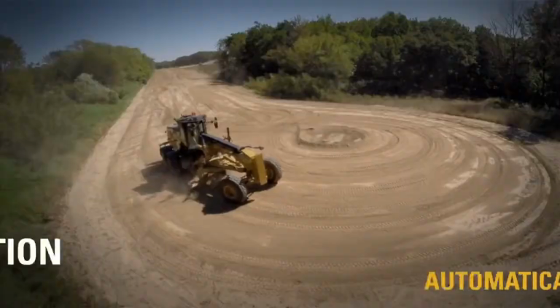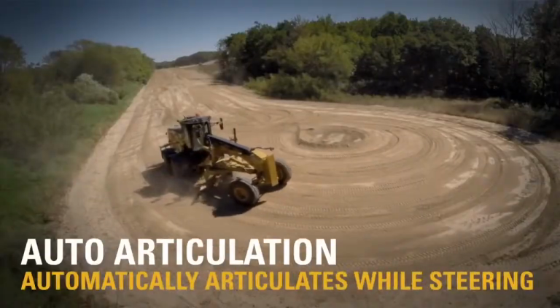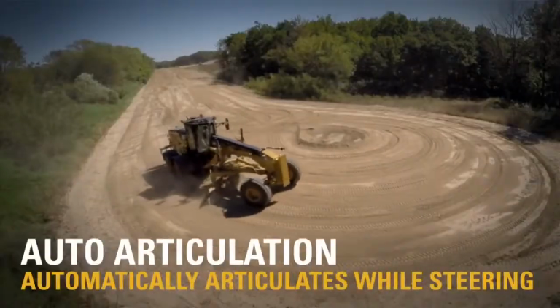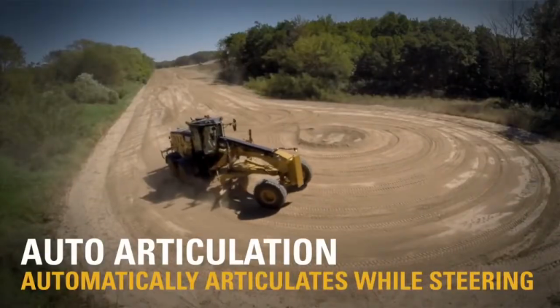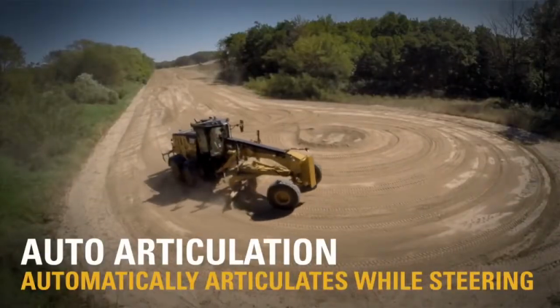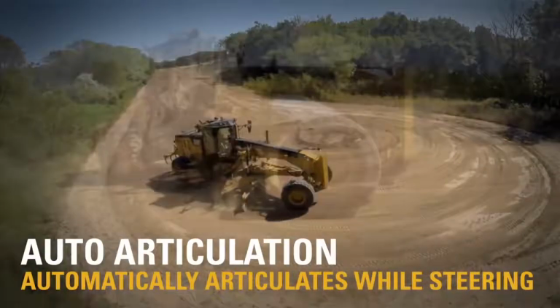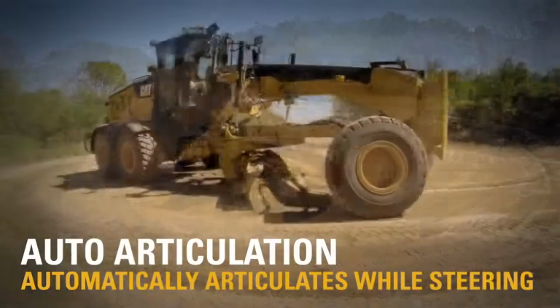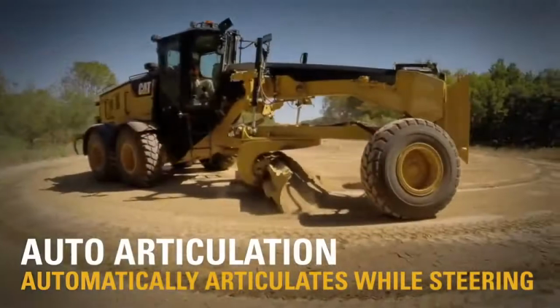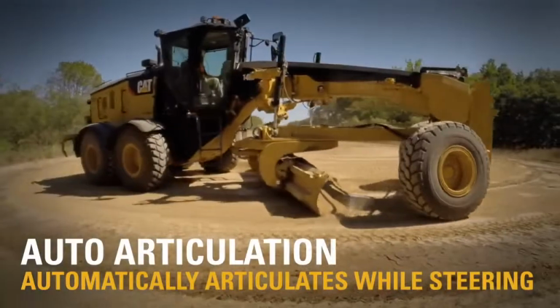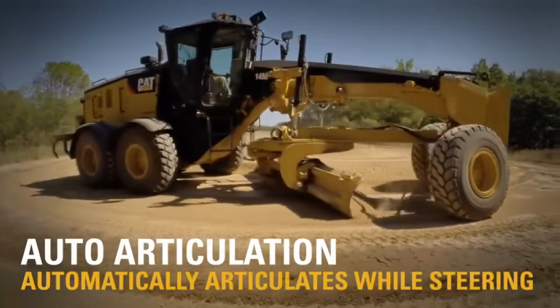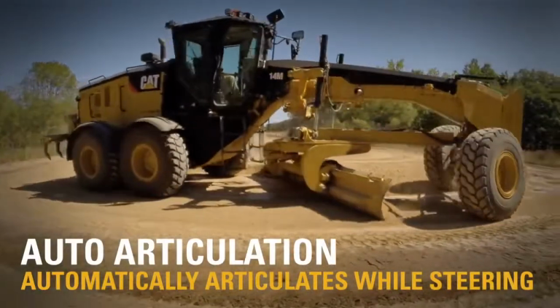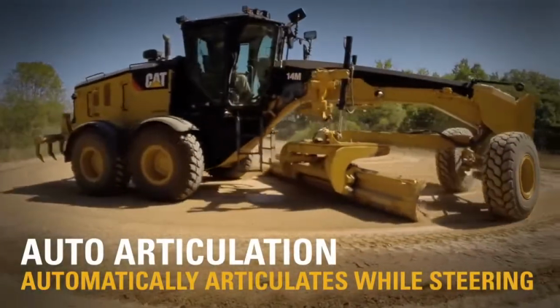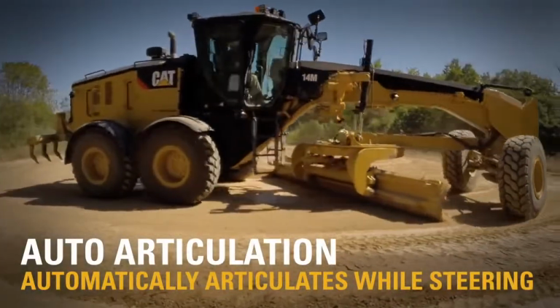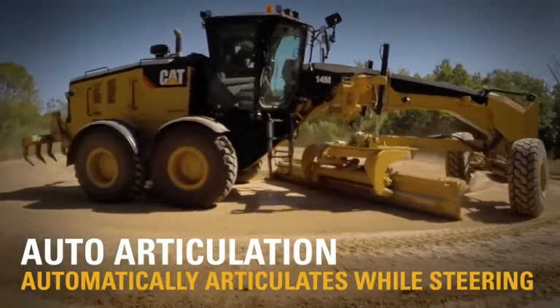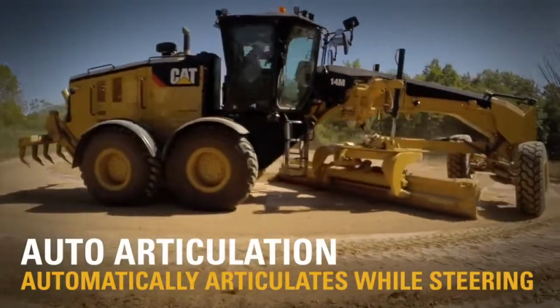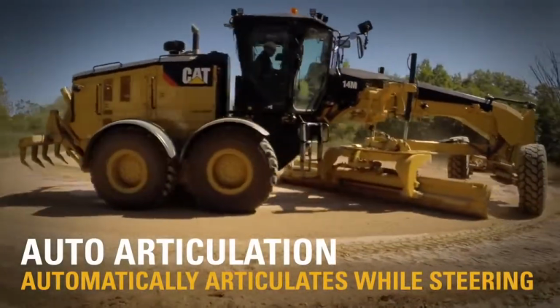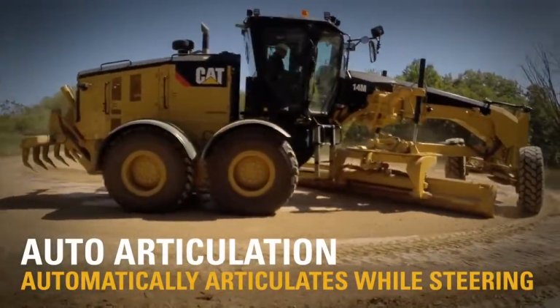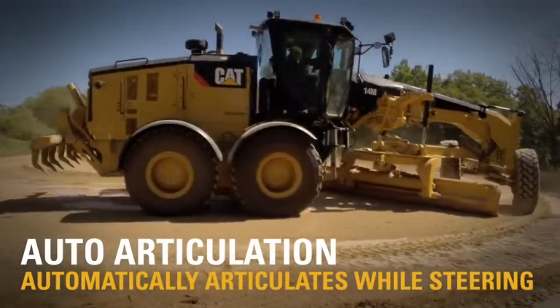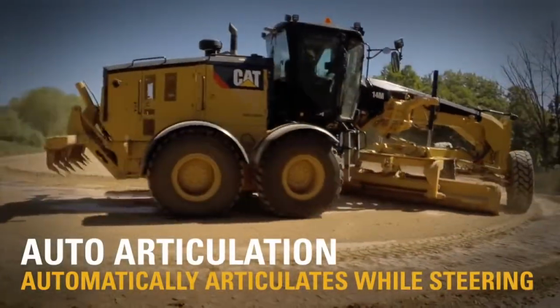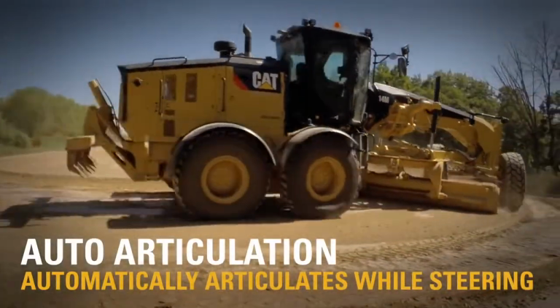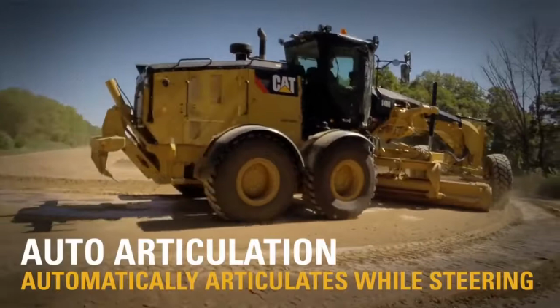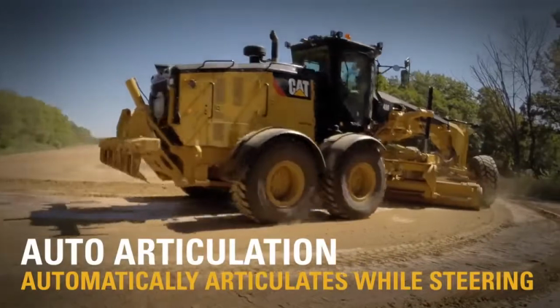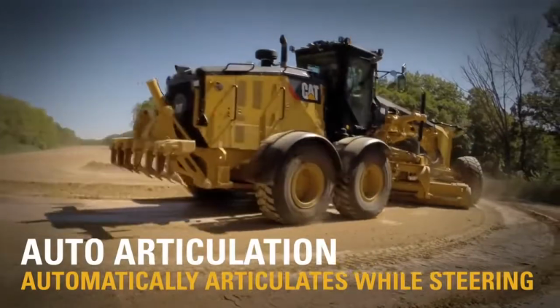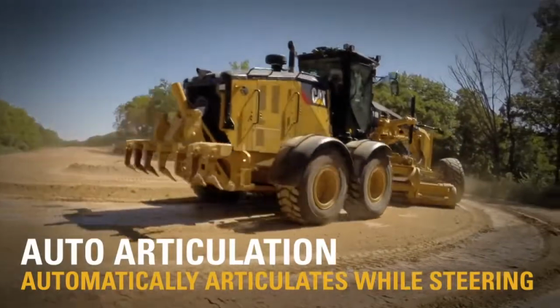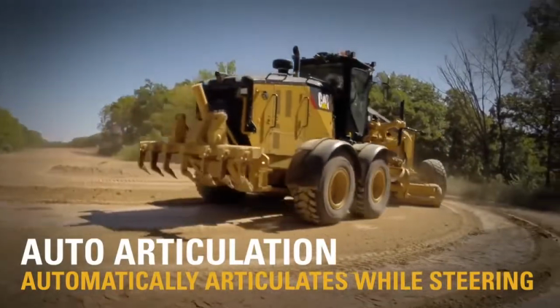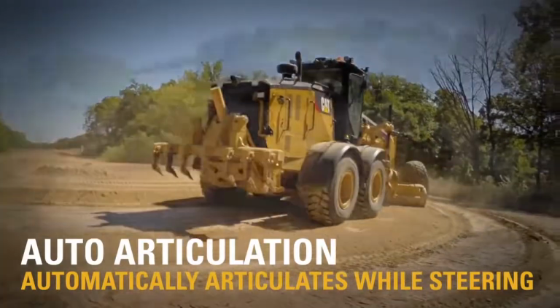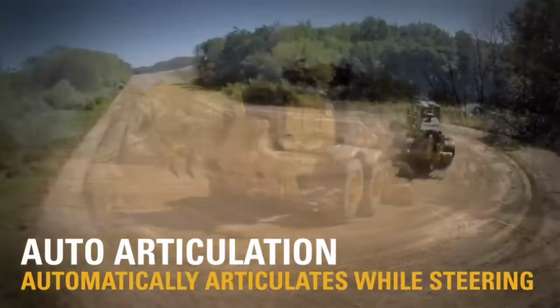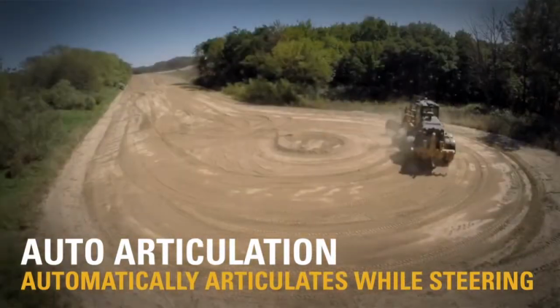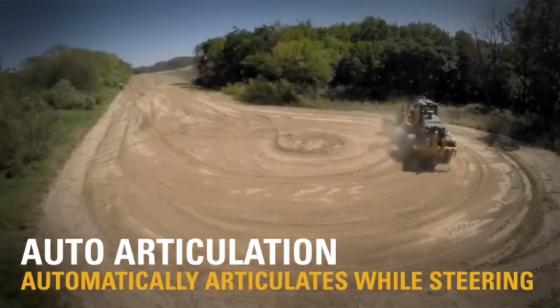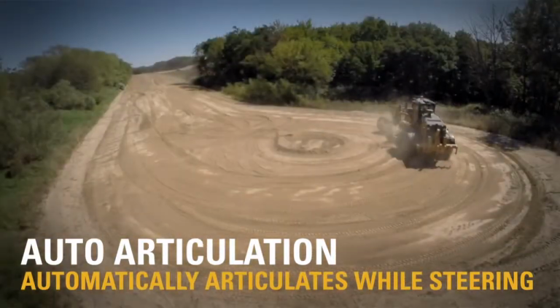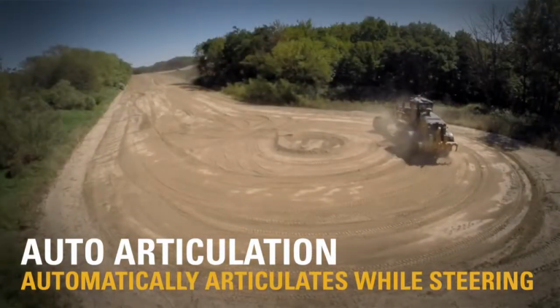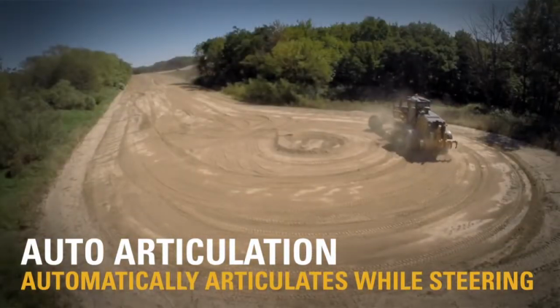Auto articulation is awesome, especially when you're in tight areas. You don't have to always be turning that joystick — it automatically goes.